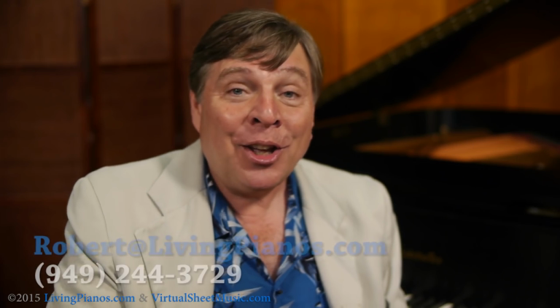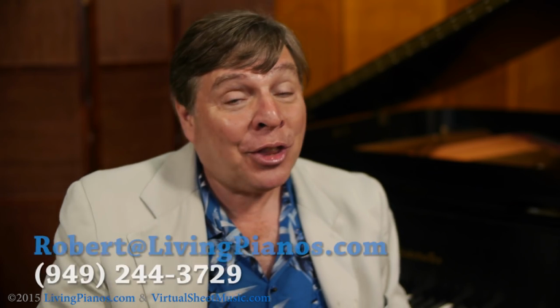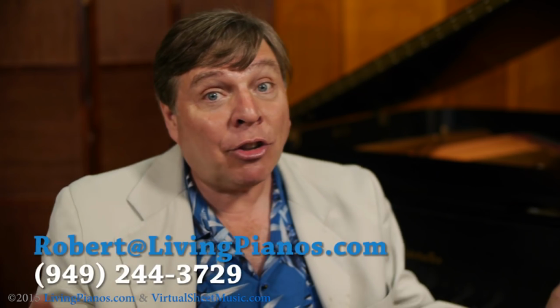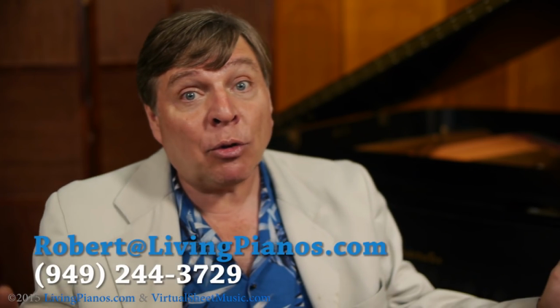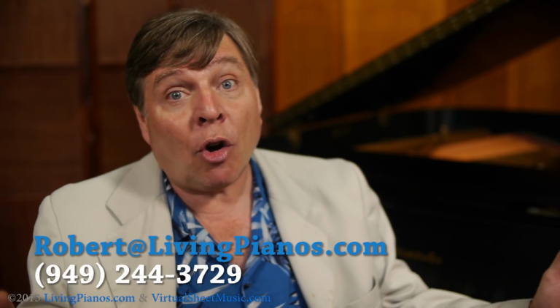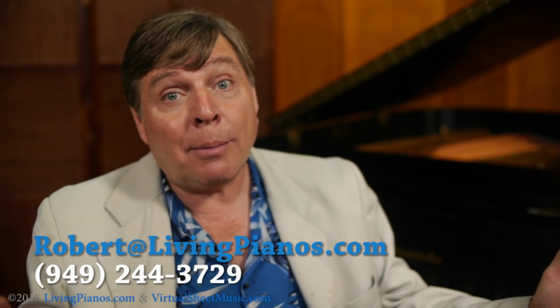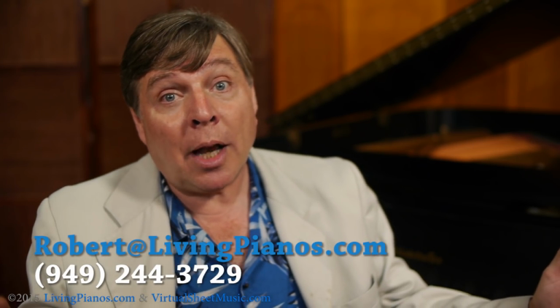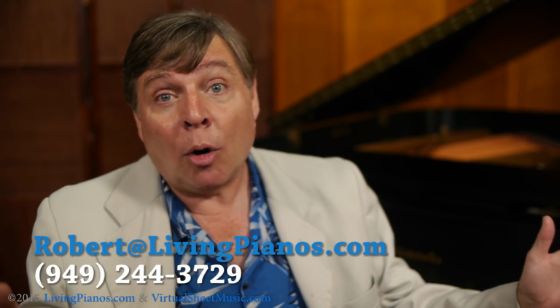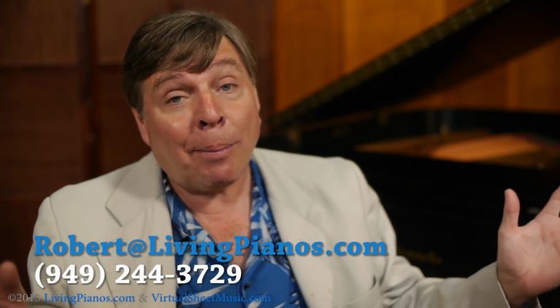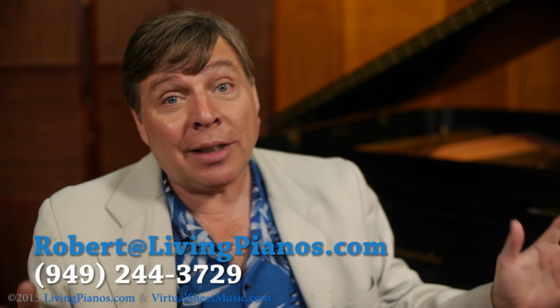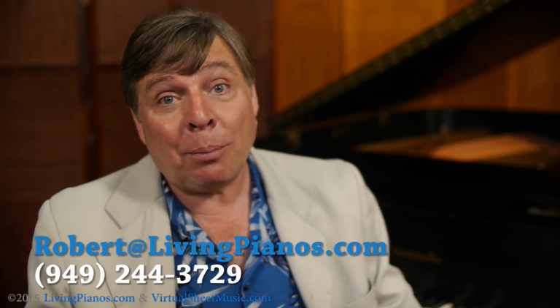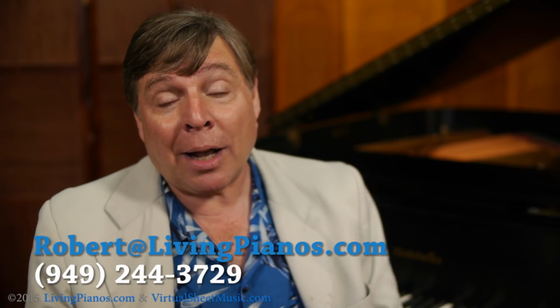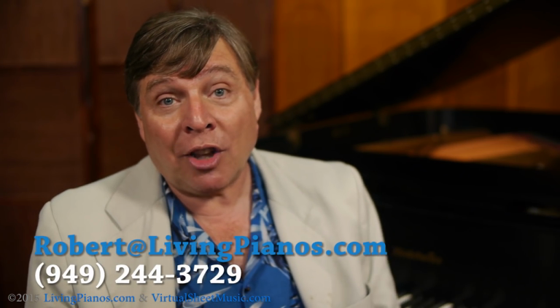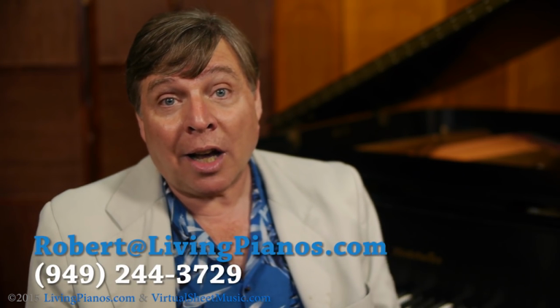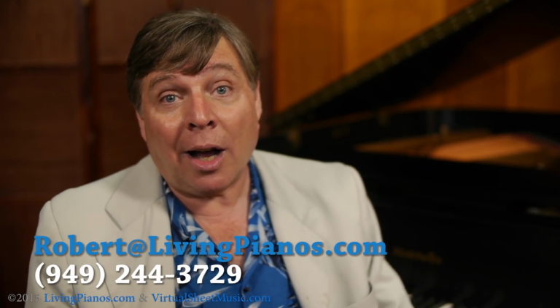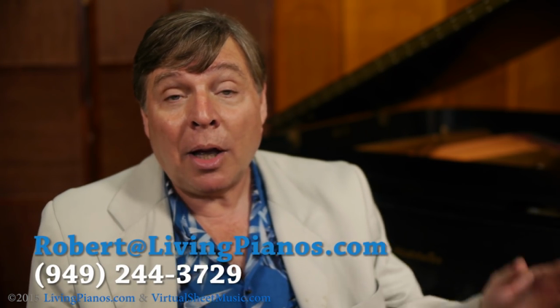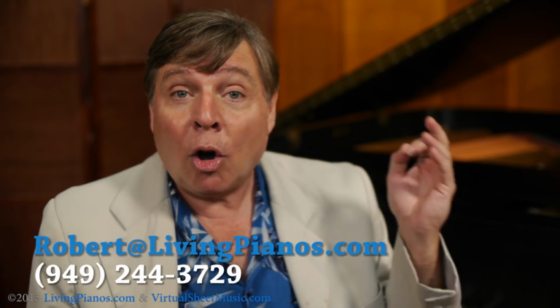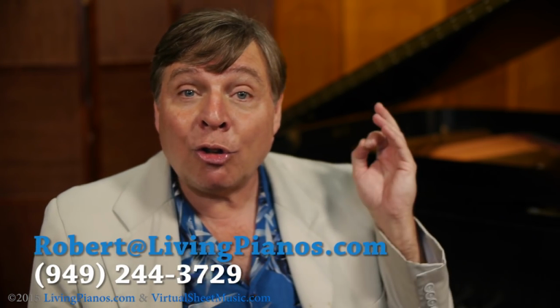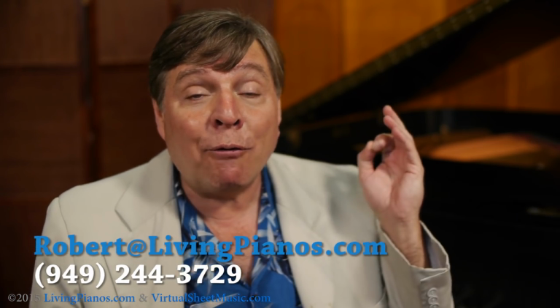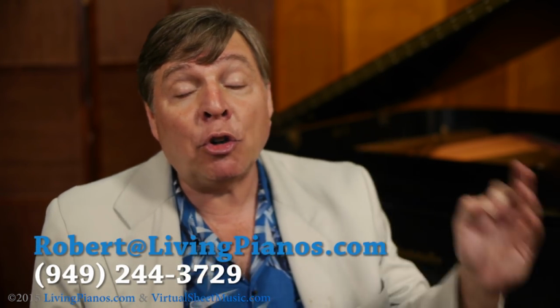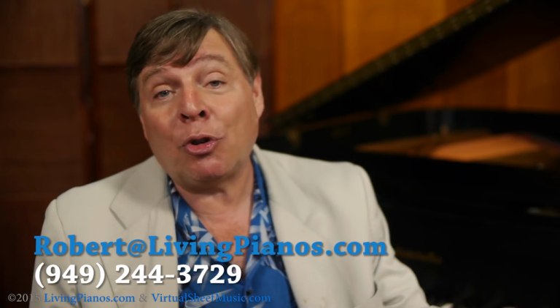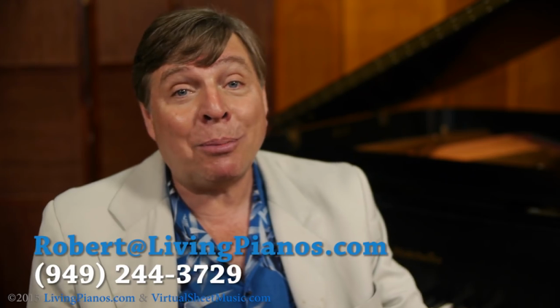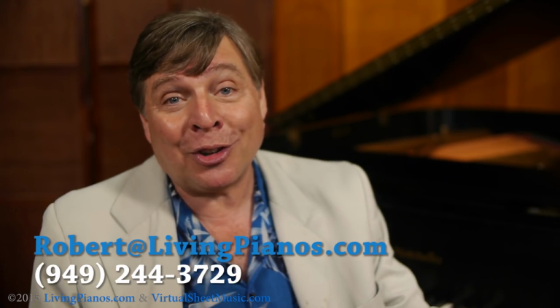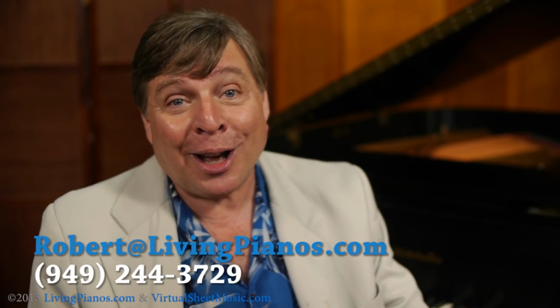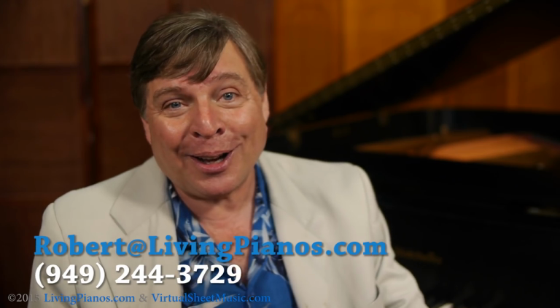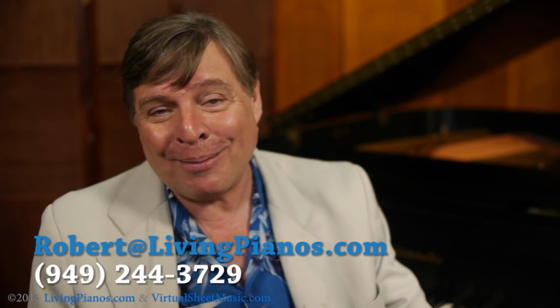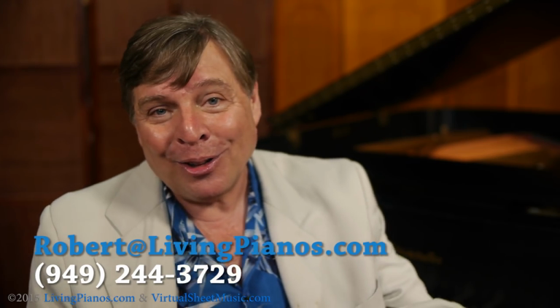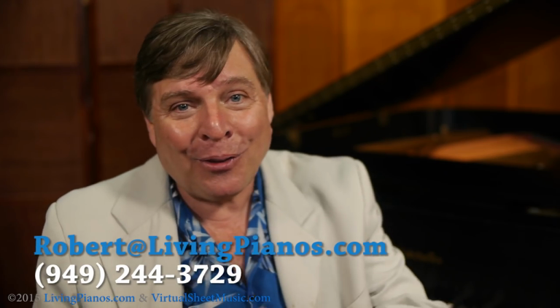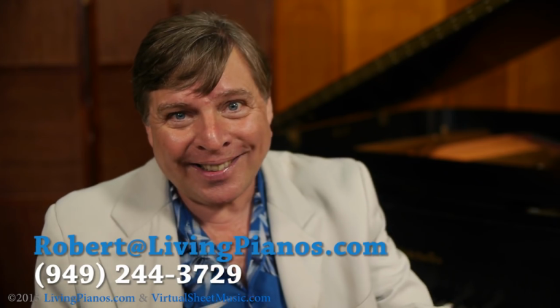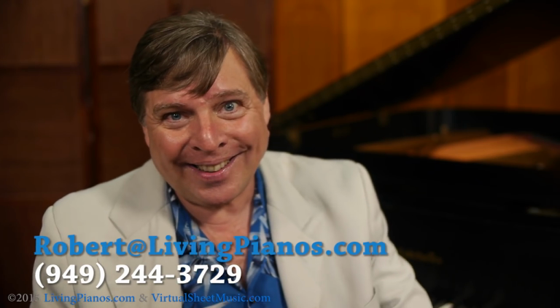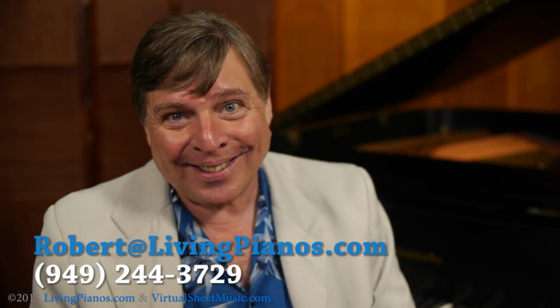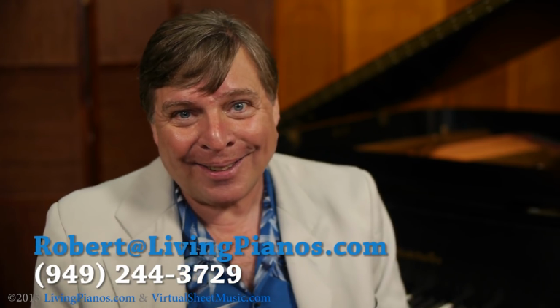Thanks so much for joining me. Robert at LivingPianos.com and also VirtualSheetMusic.com. Look forward to seeing you next time.